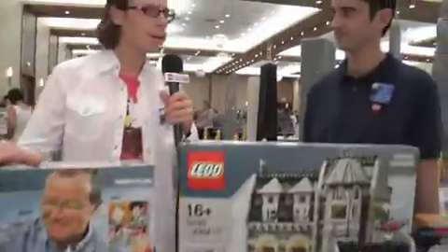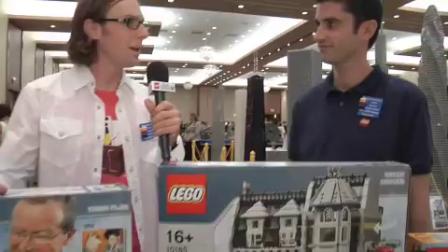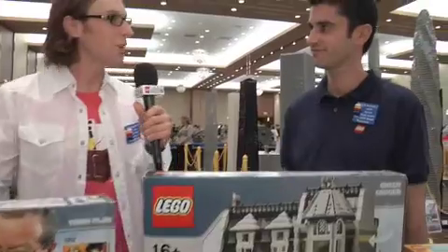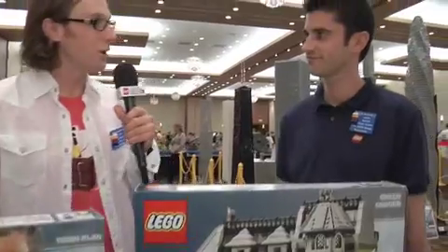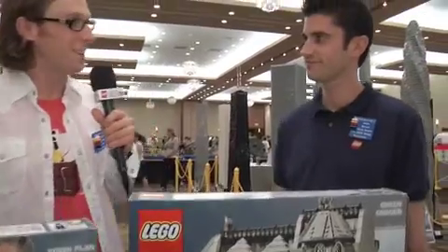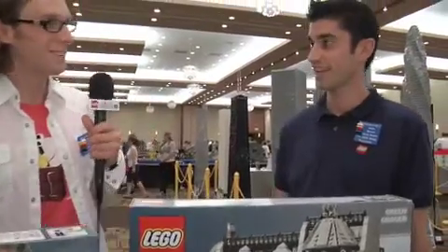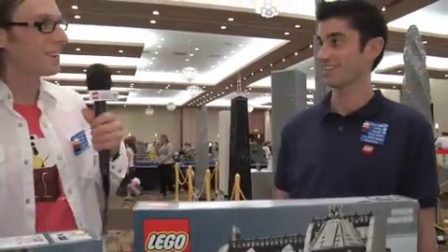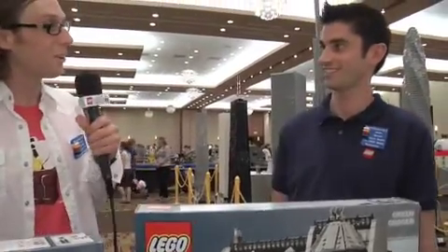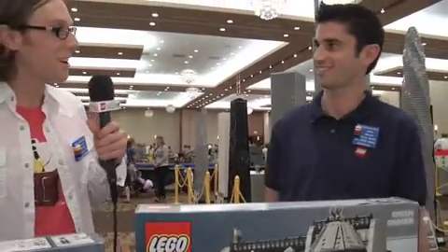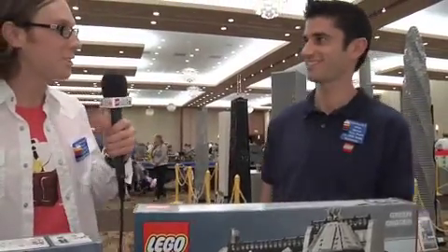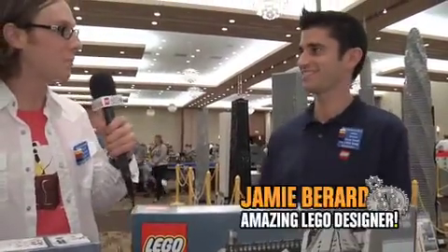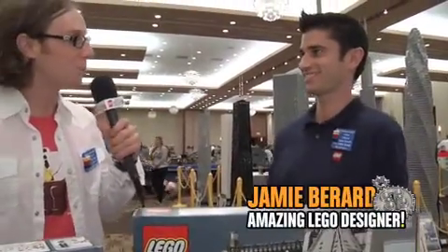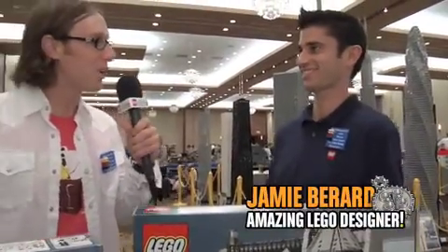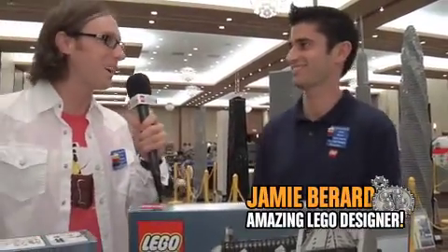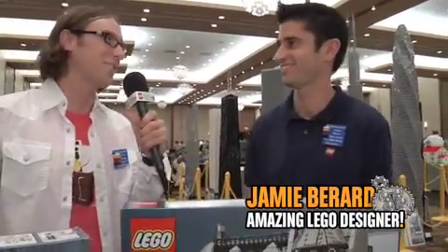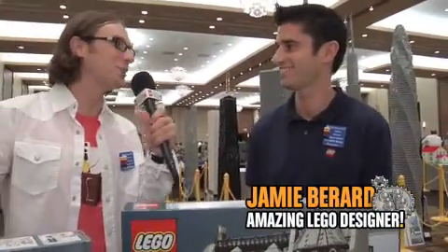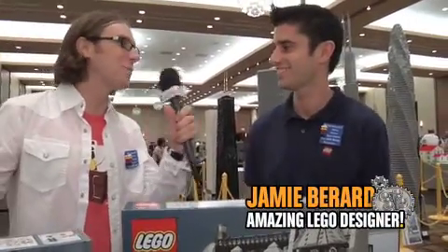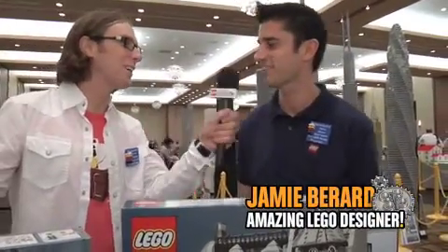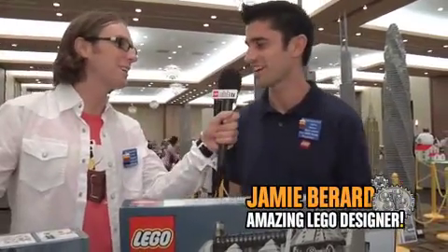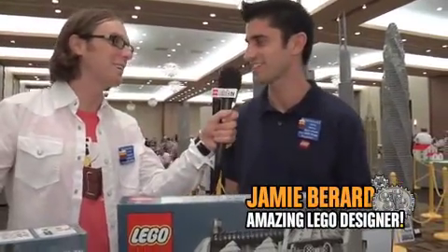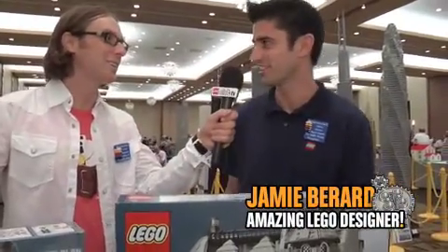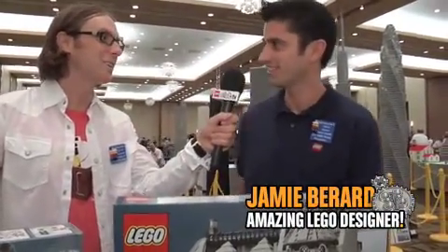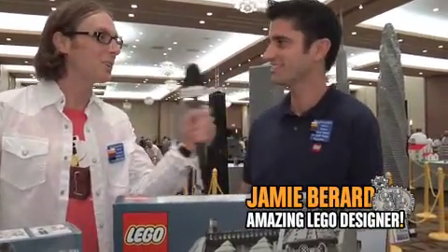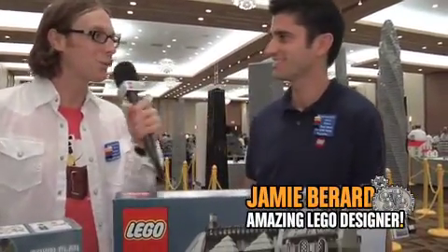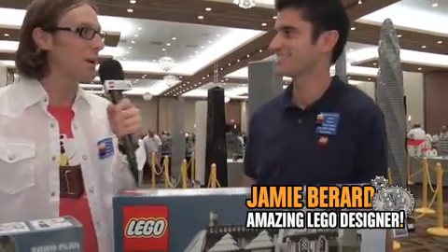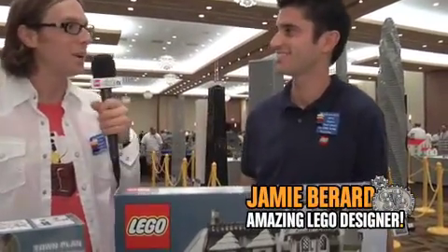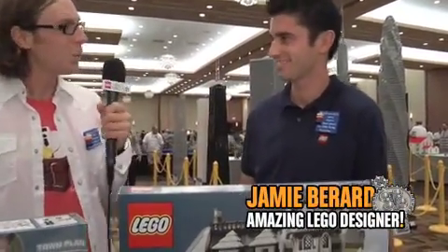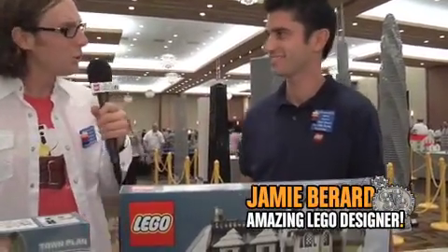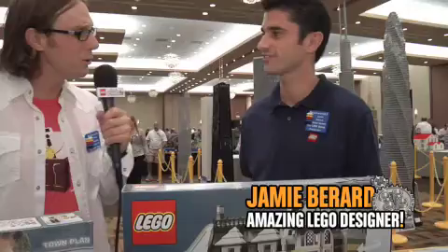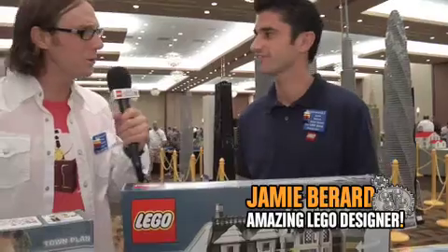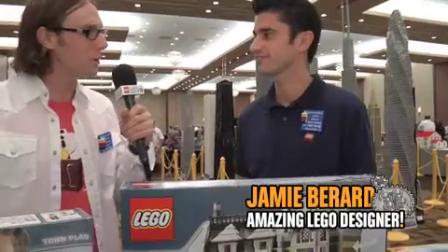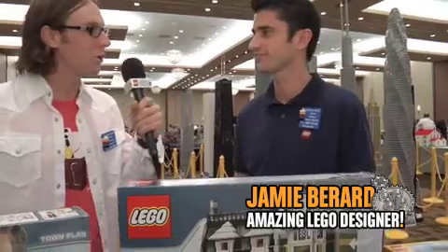Hey, look who it is, Lego designer Jamie Burrard. How's it going, Jamie? Fantastic. And you? Great. What are you doing here at Brick World?